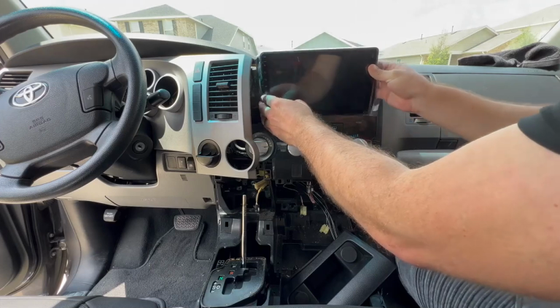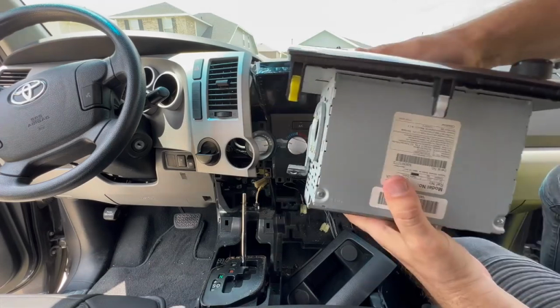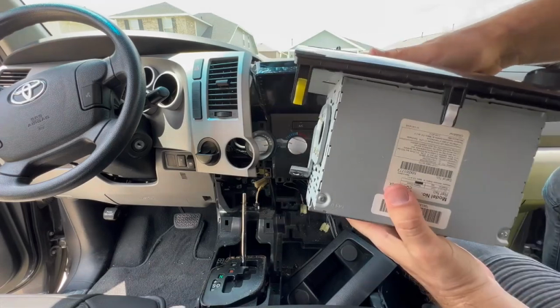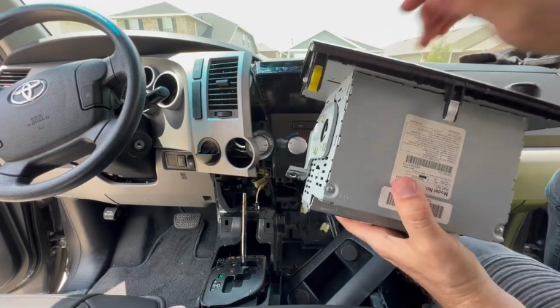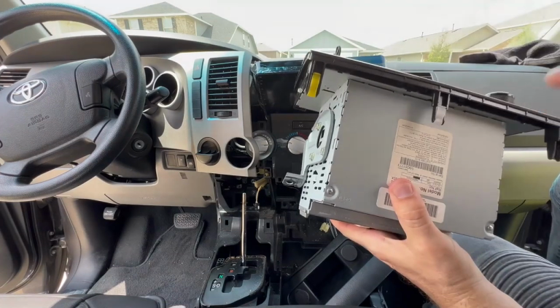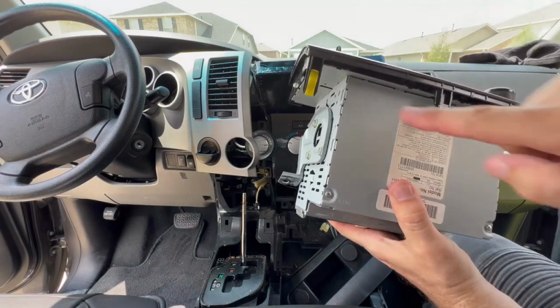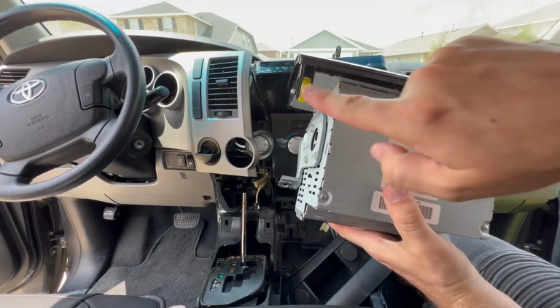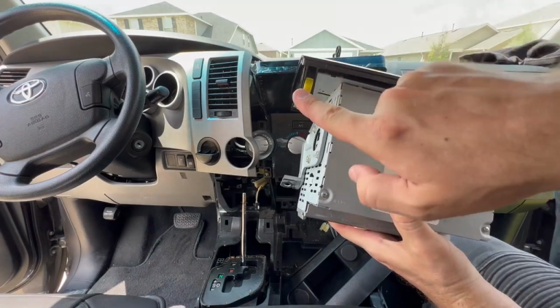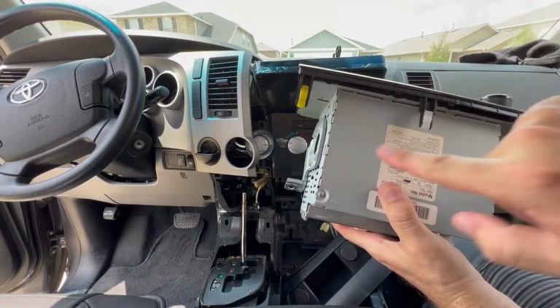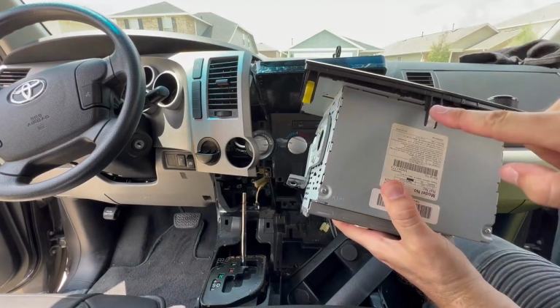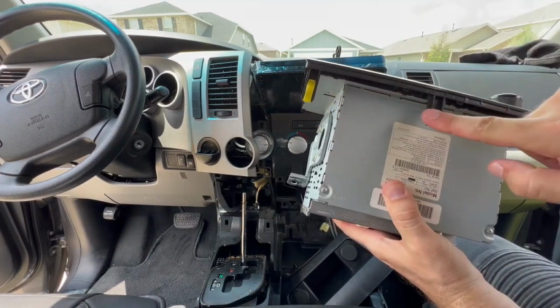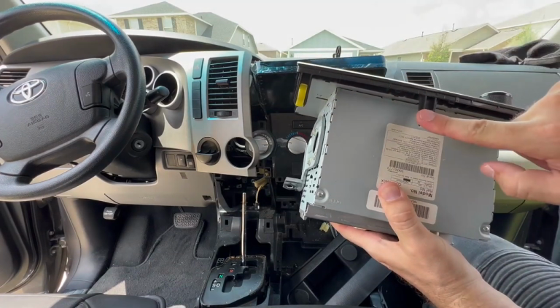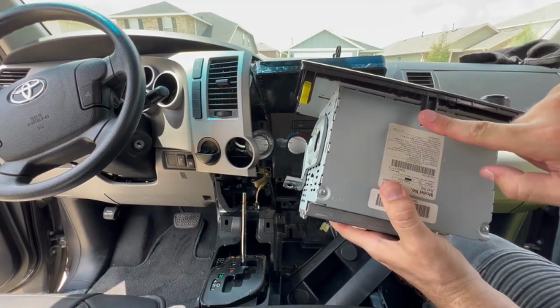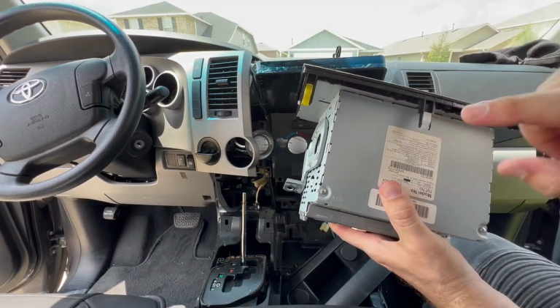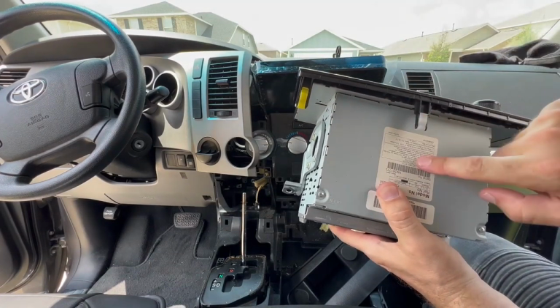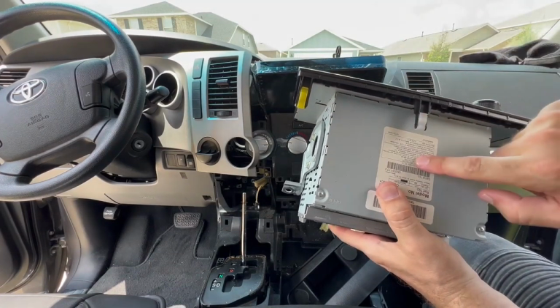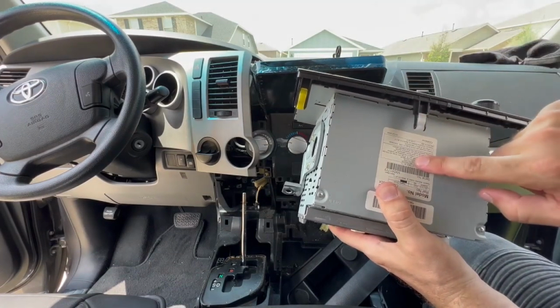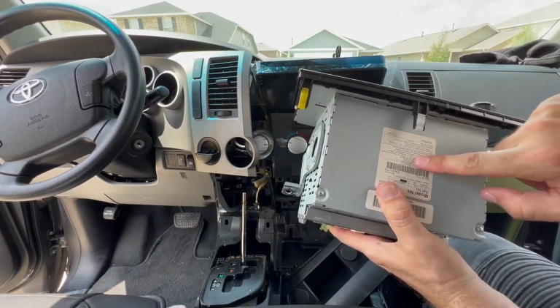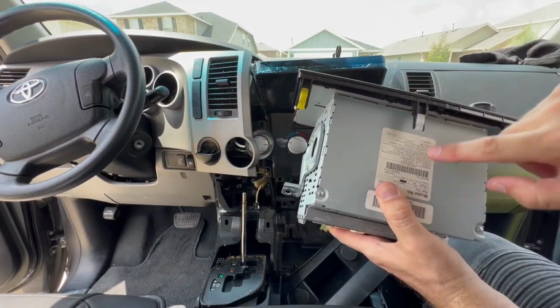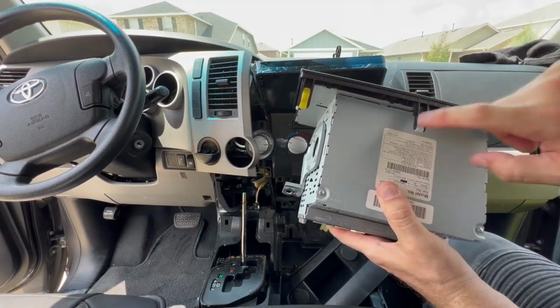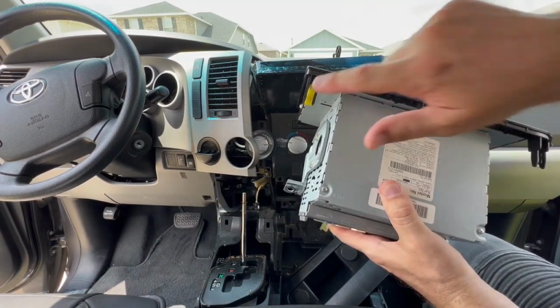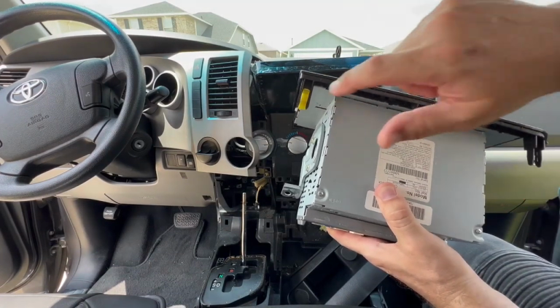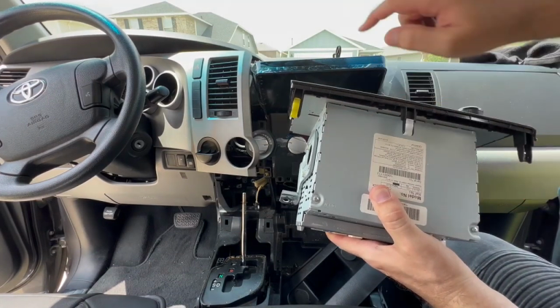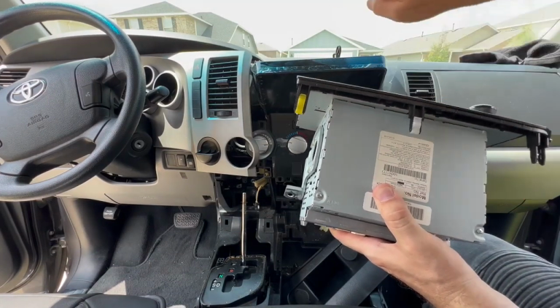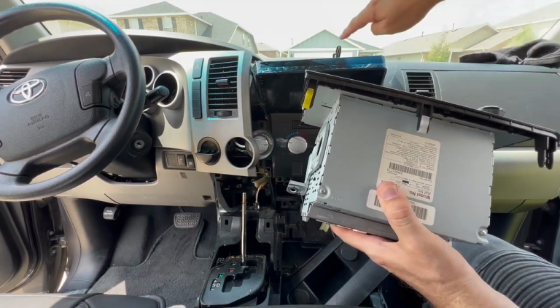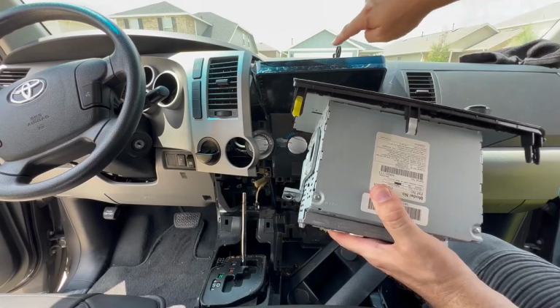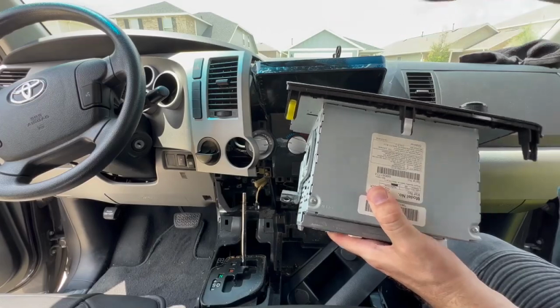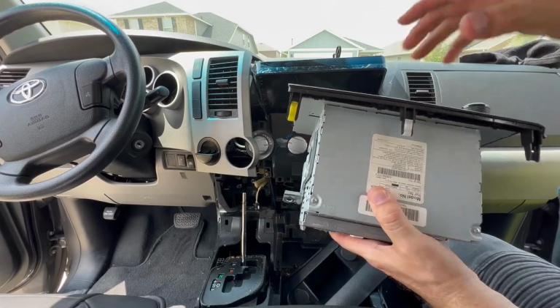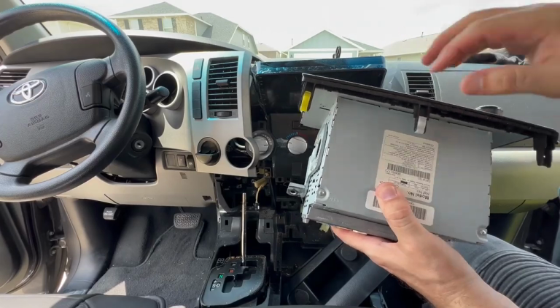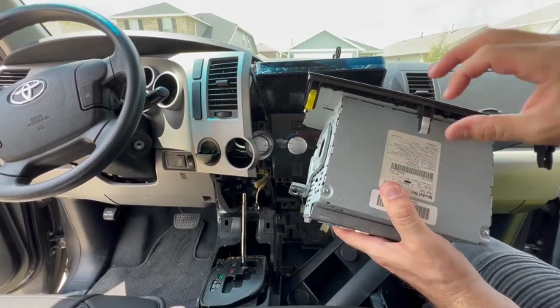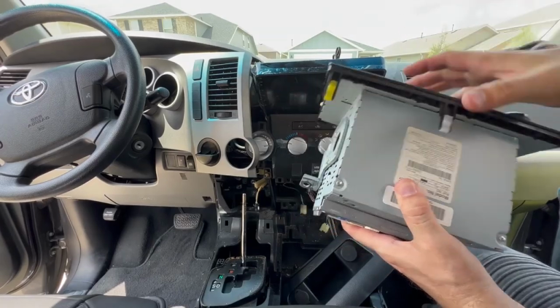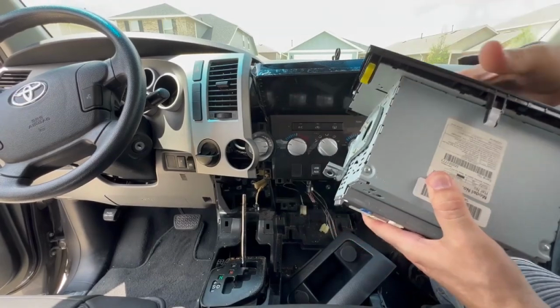Also, there are these little plastic clips on your old unit — these need to come off and they're going to transfer to the new unit.